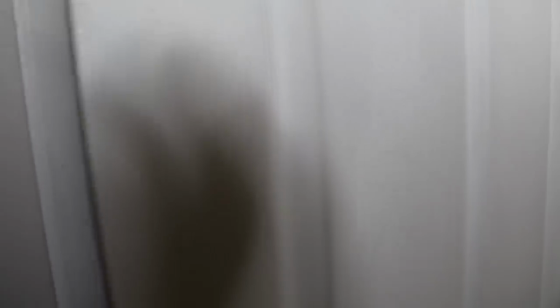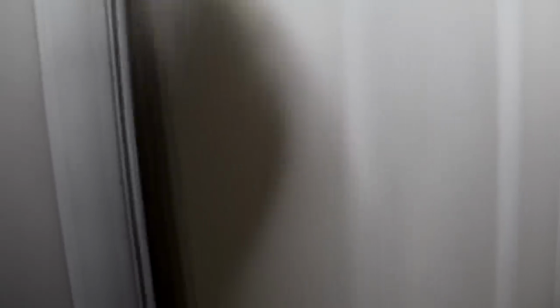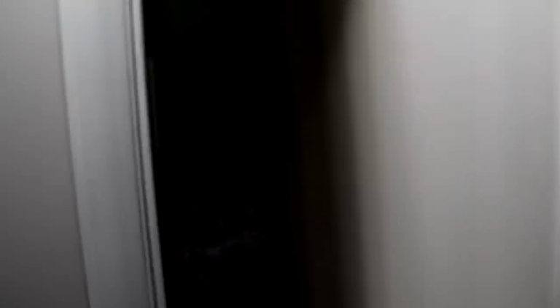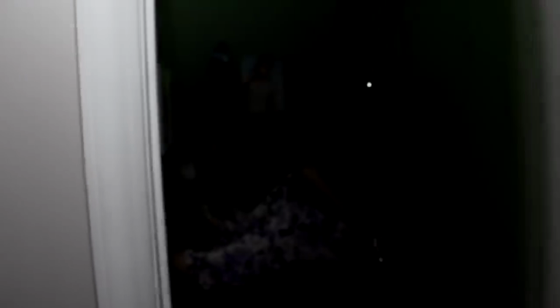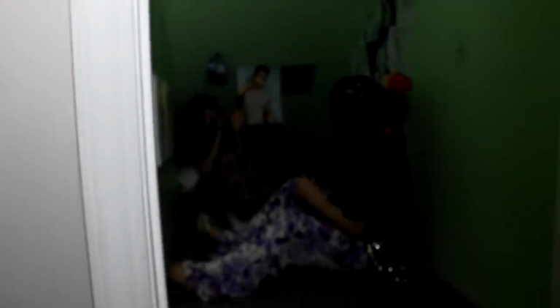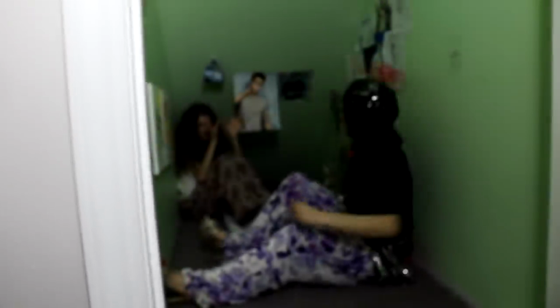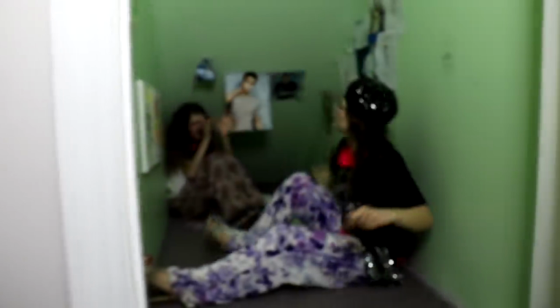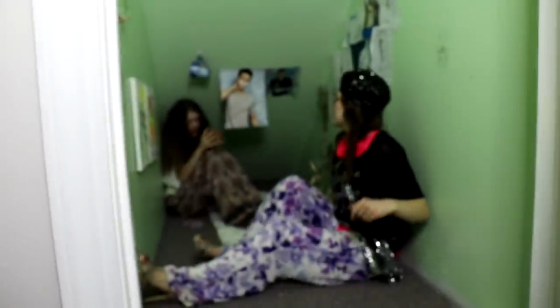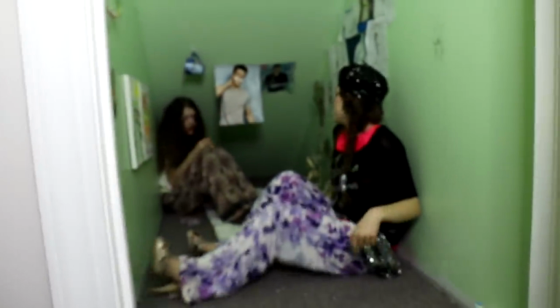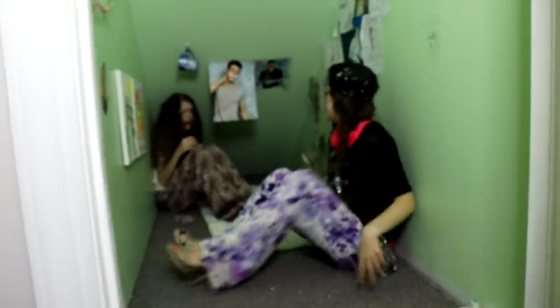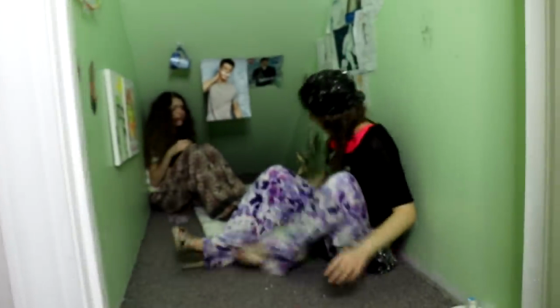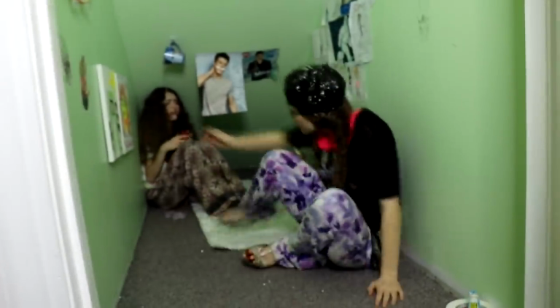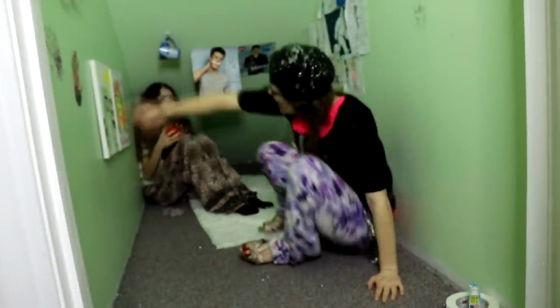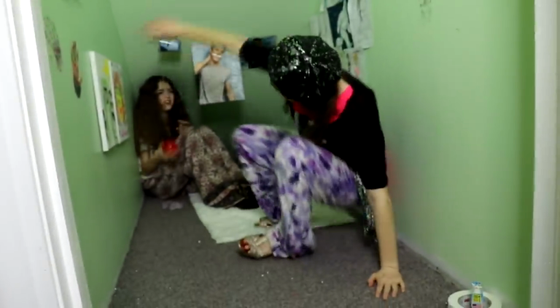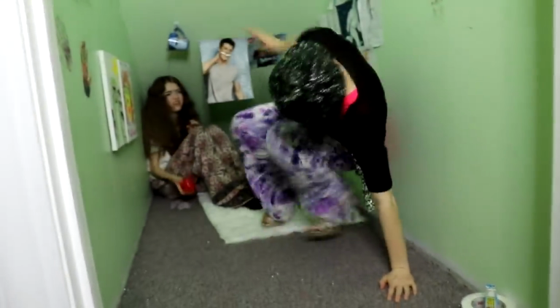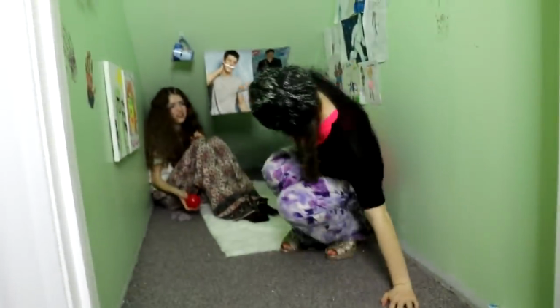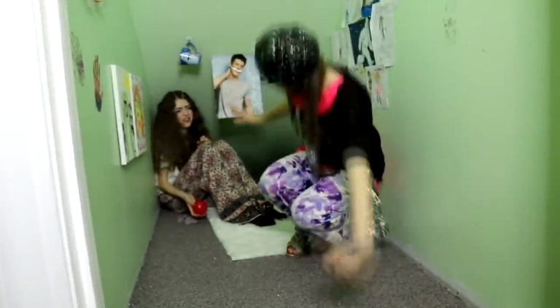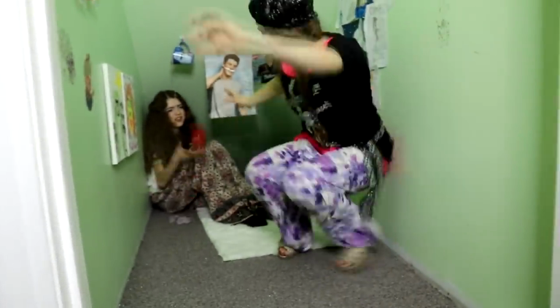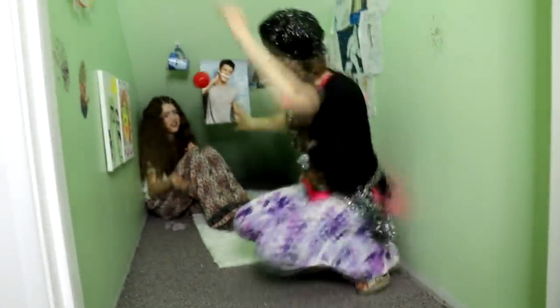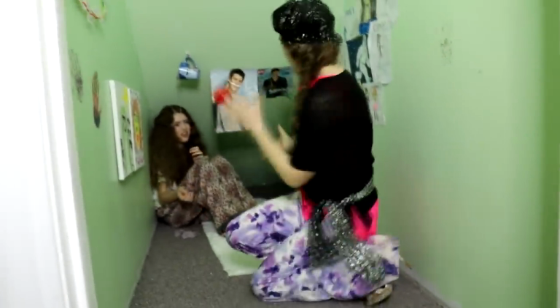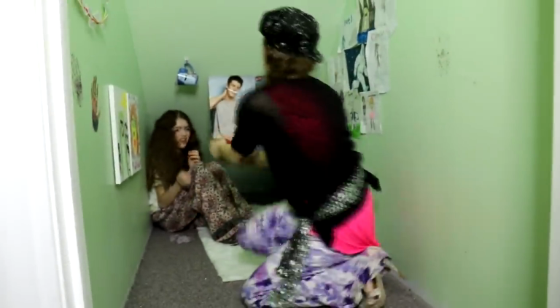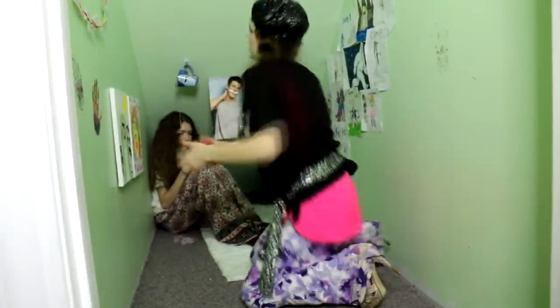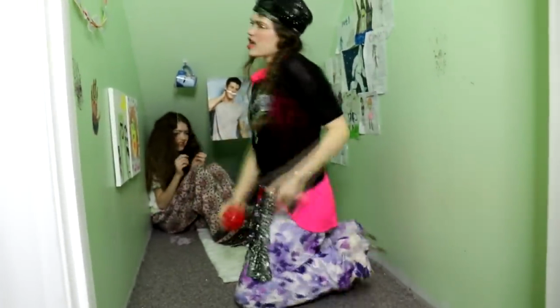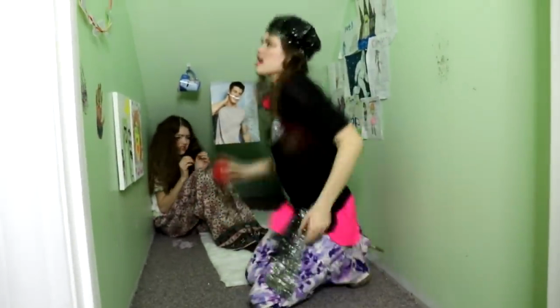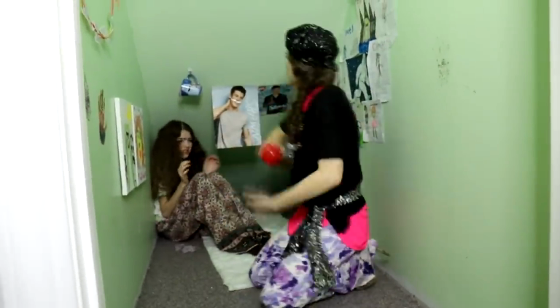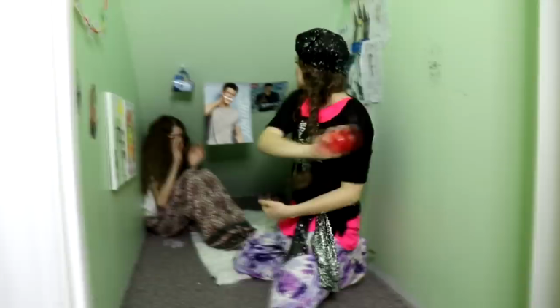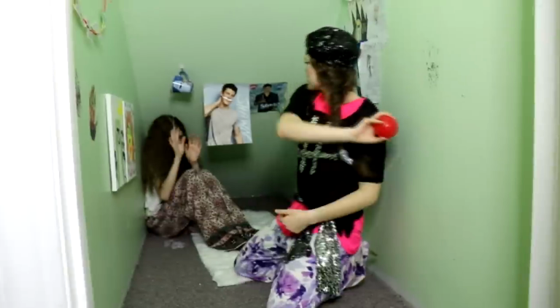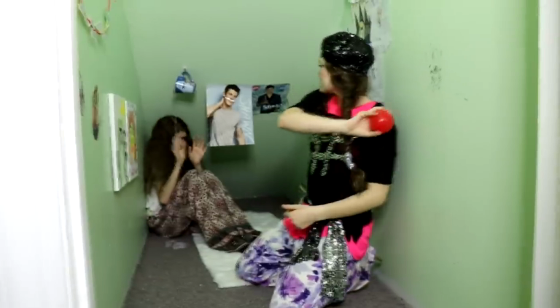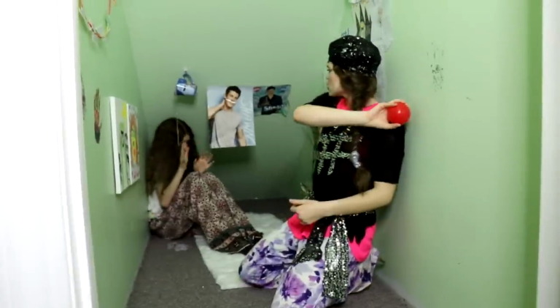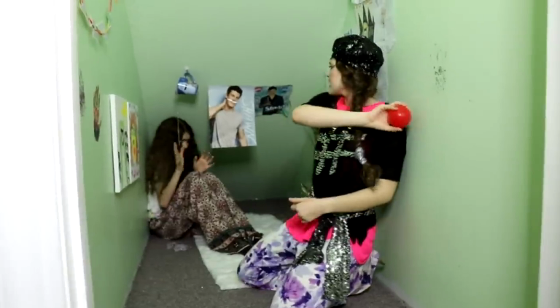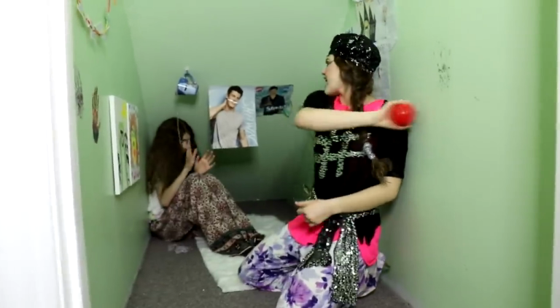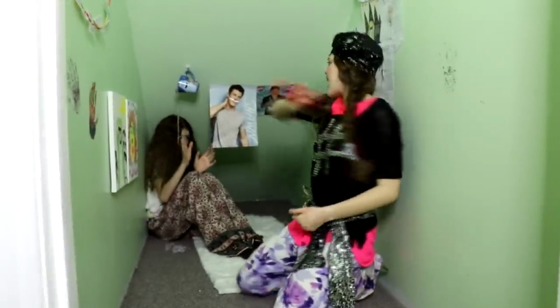Catch, Thurma, catch! Come on, Thurma, throw it back! Throw it back! Catch, Shawnee, catch!